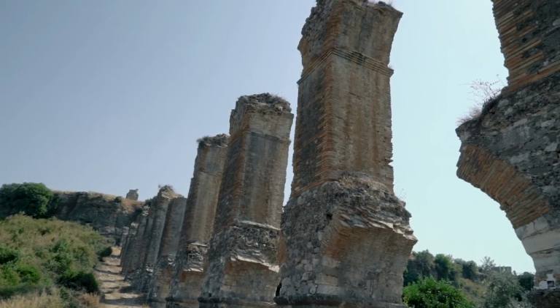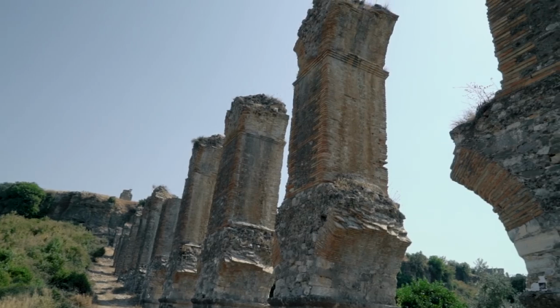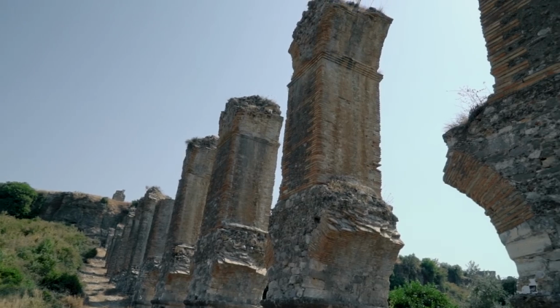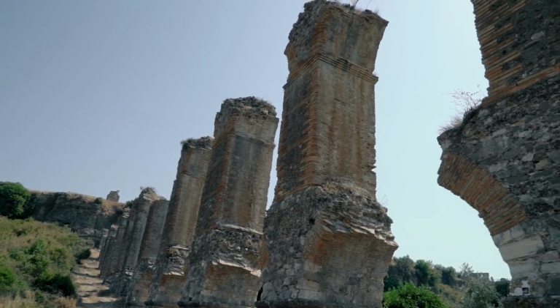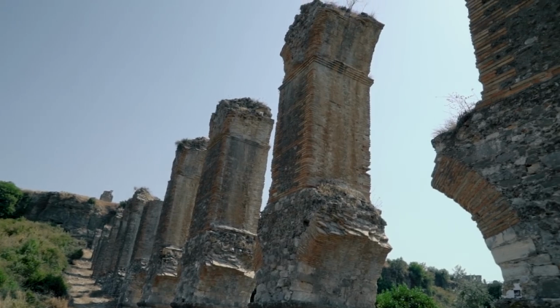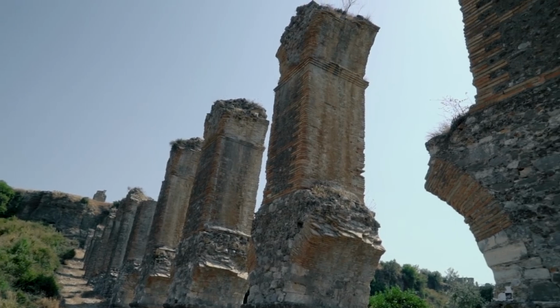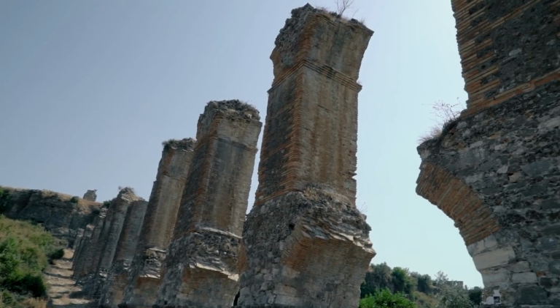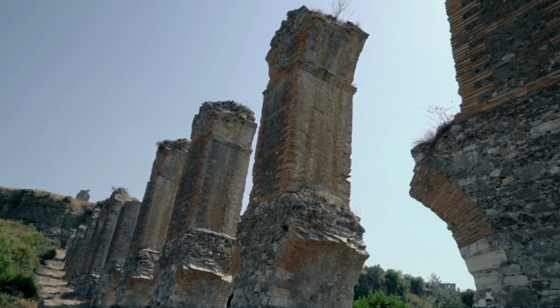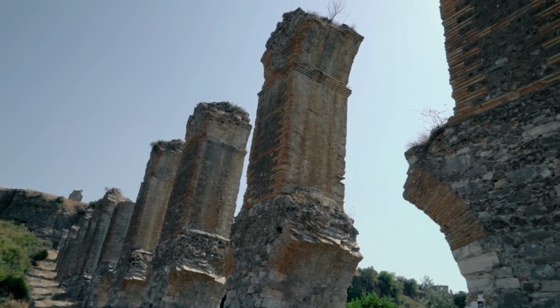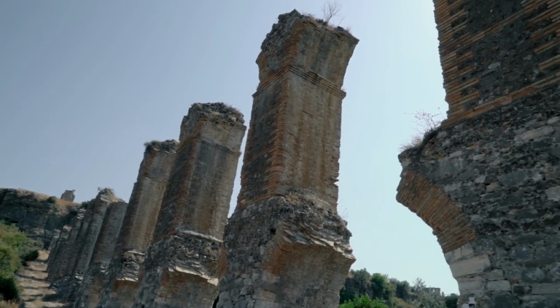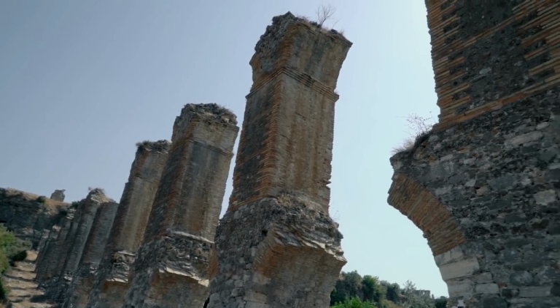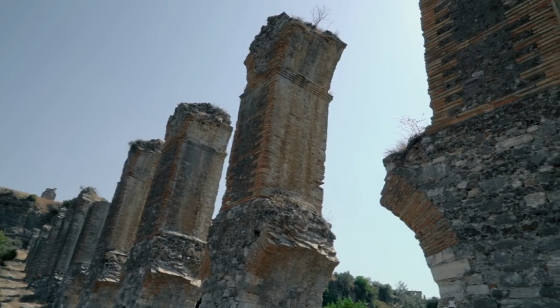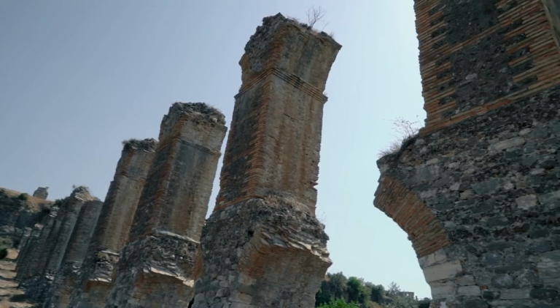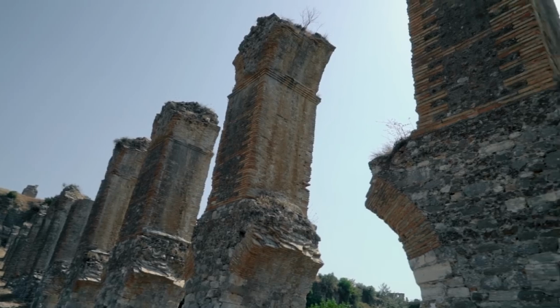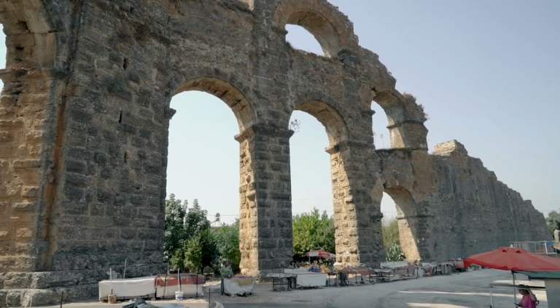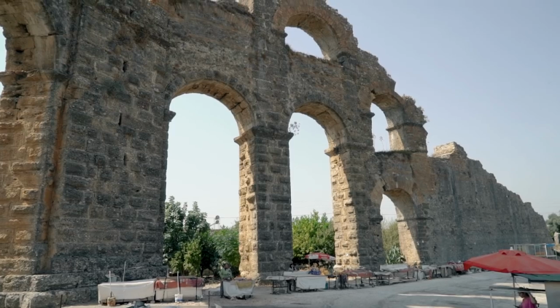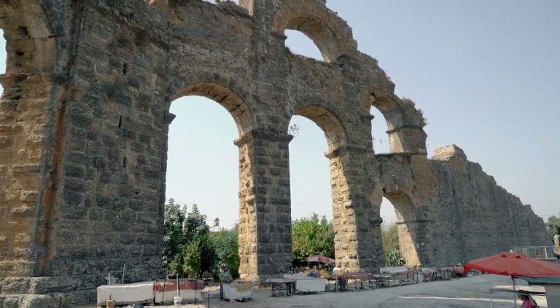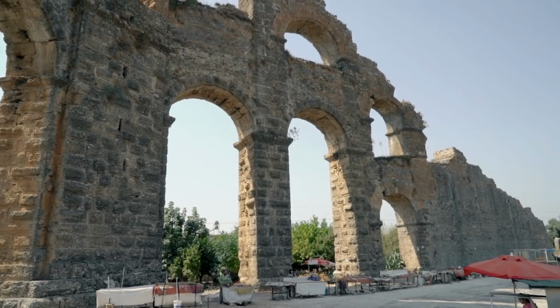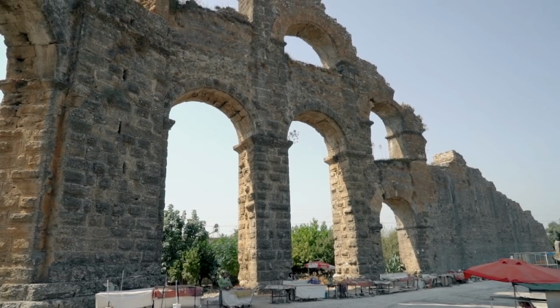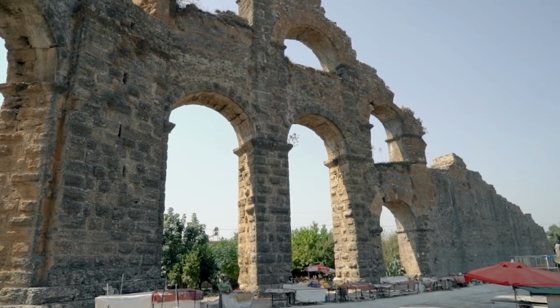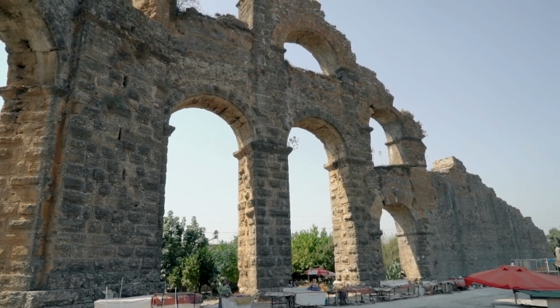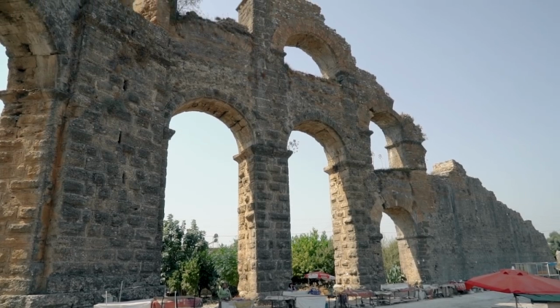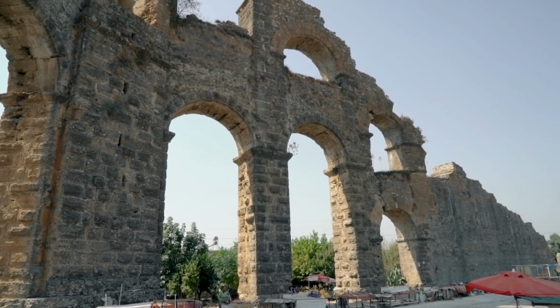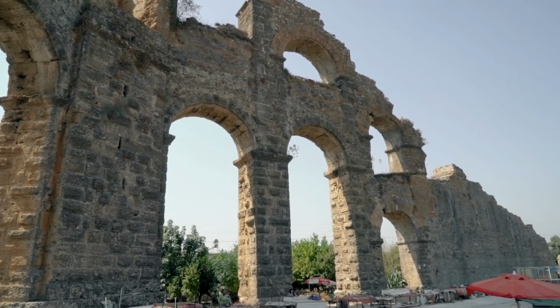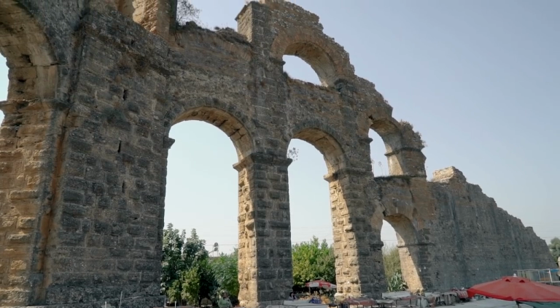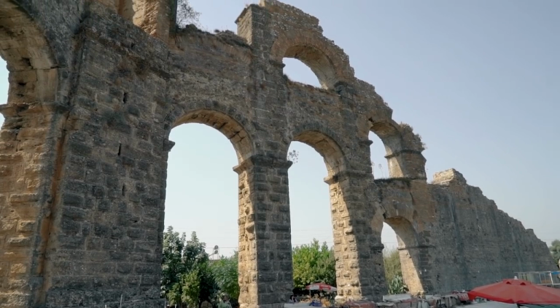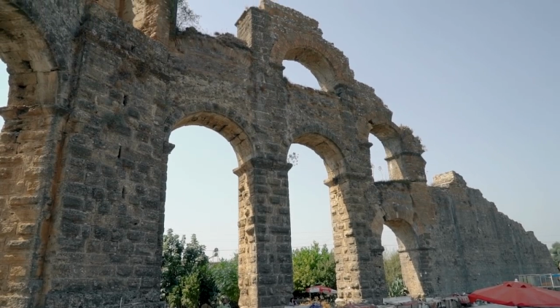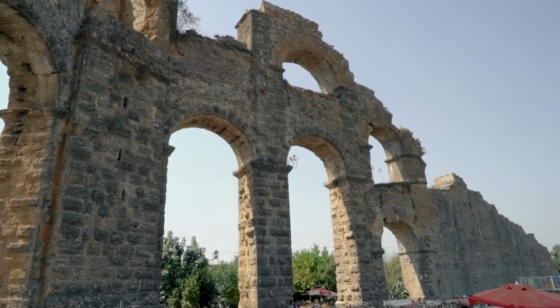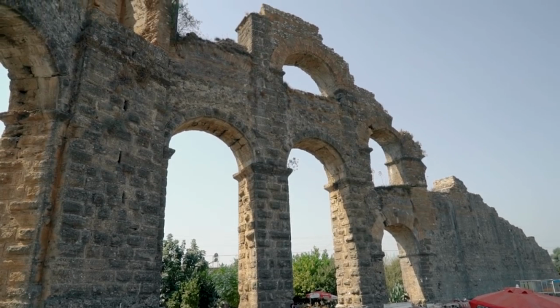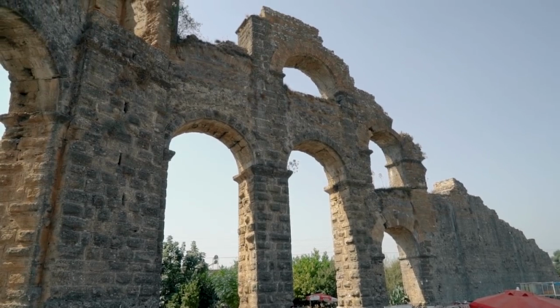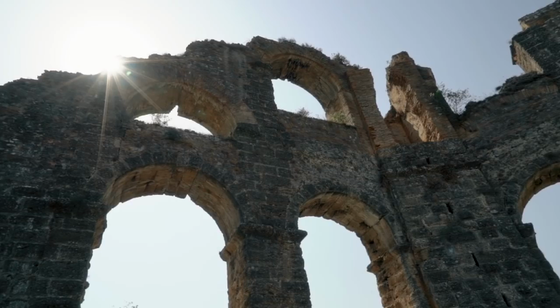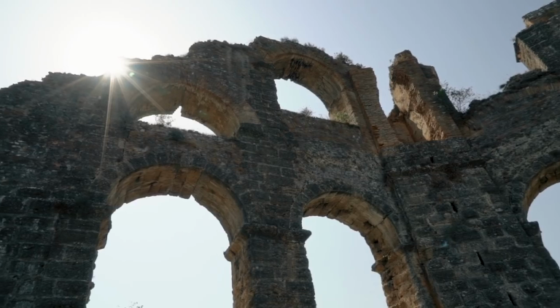1,800-year-old aqueducts — this is how they would get the water from the mountains to the cities back in the day.